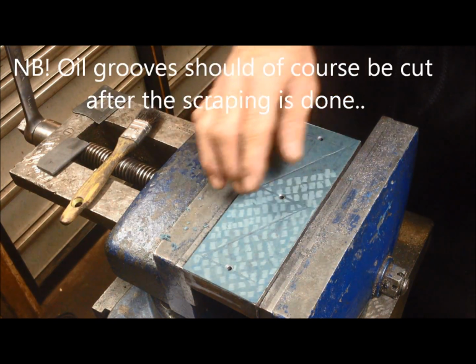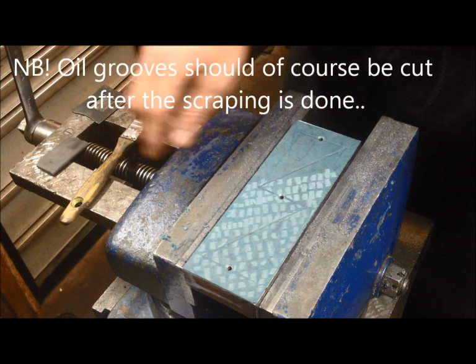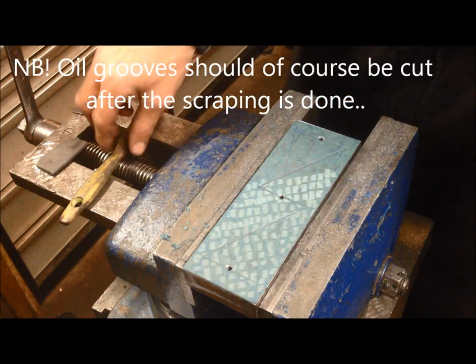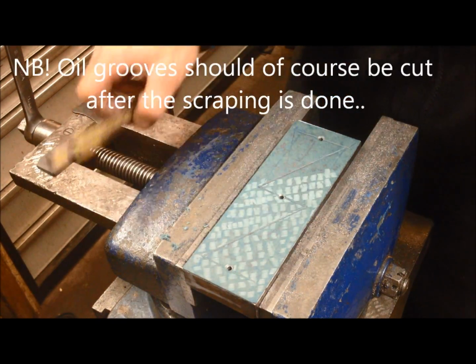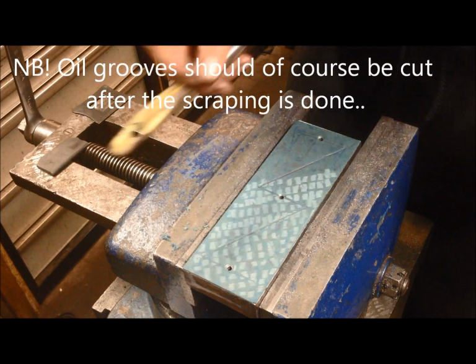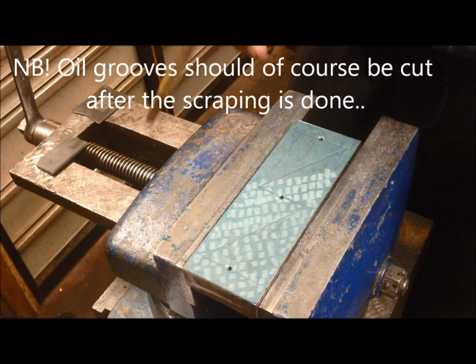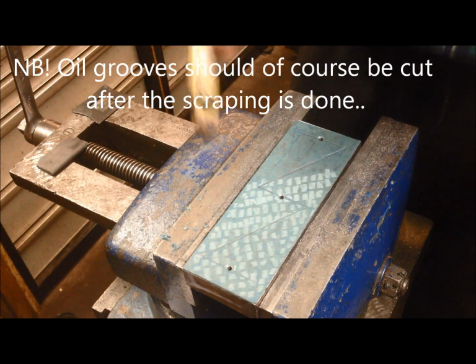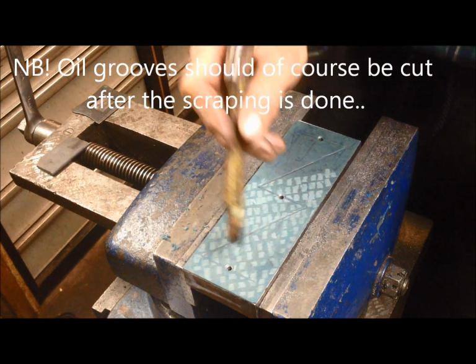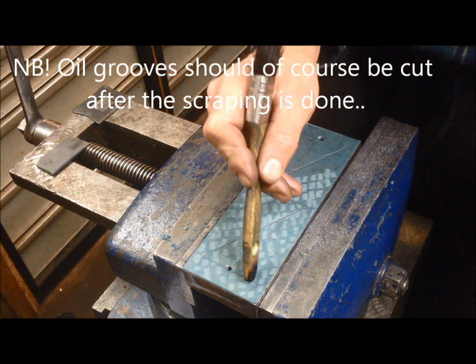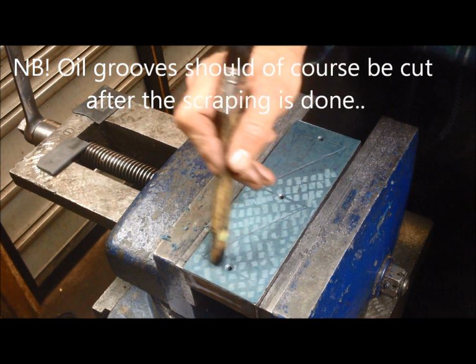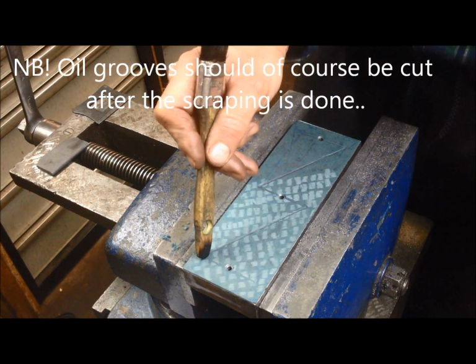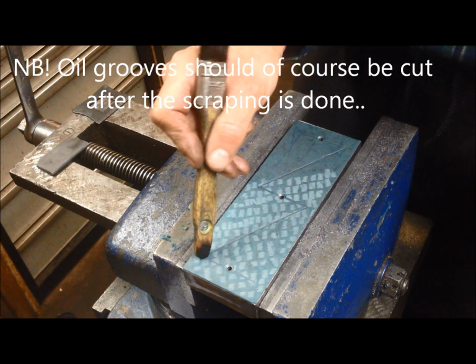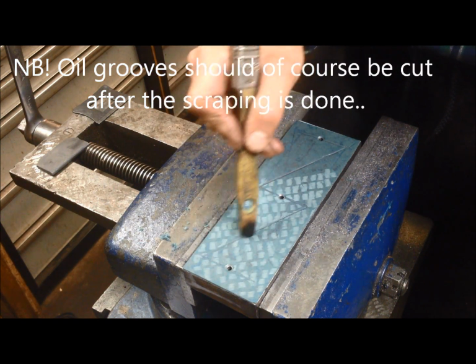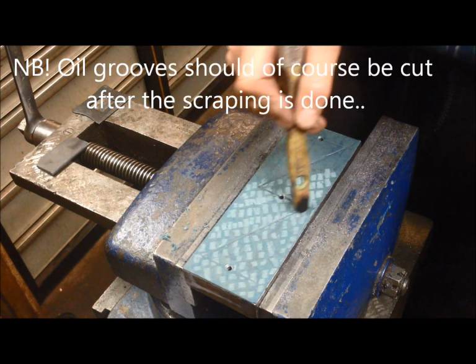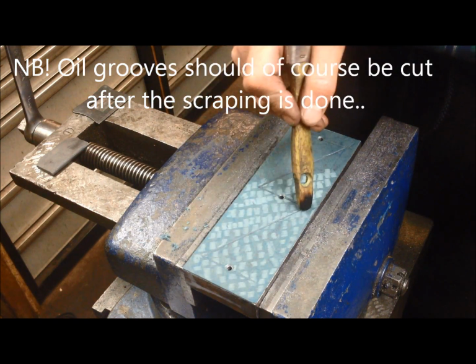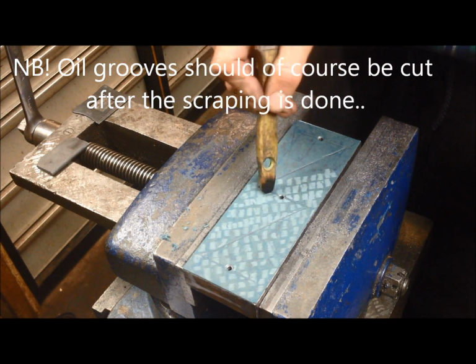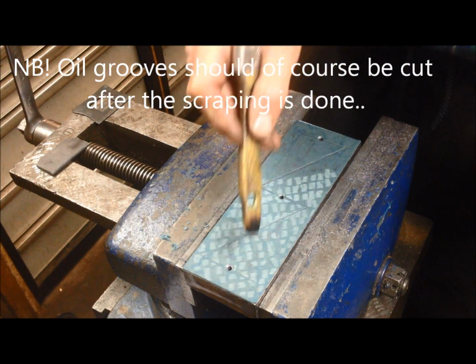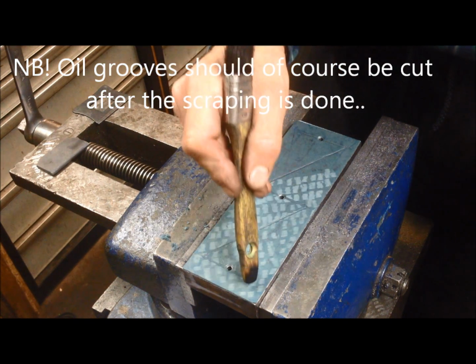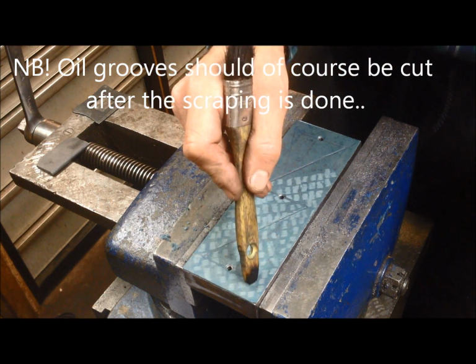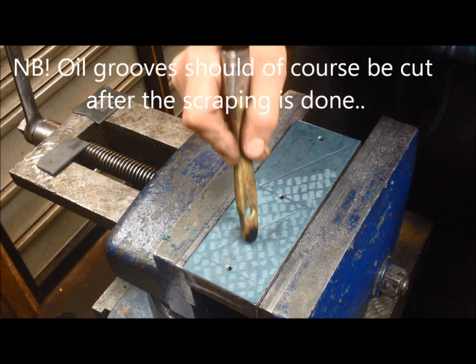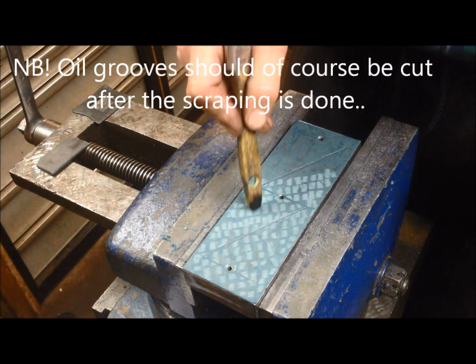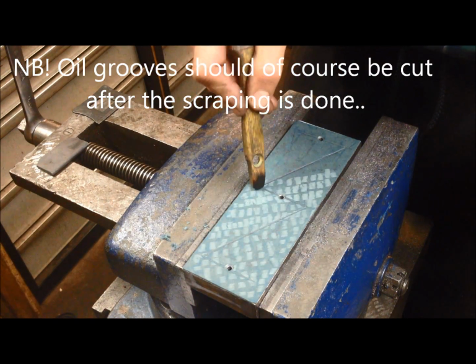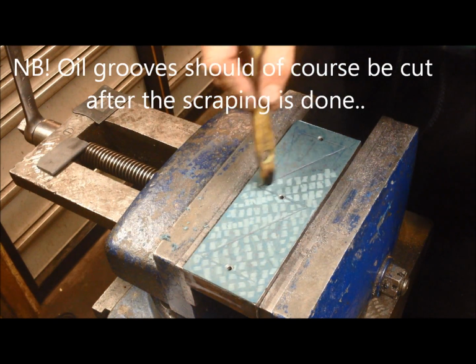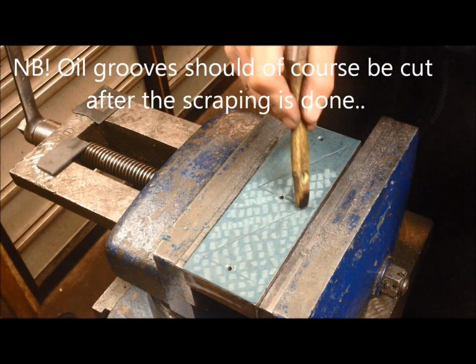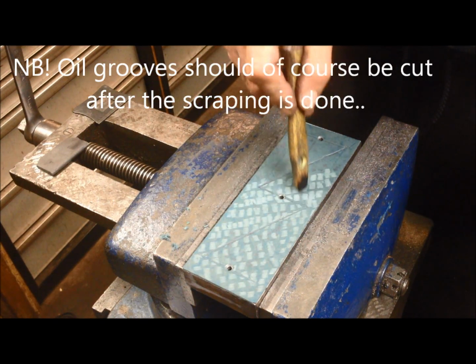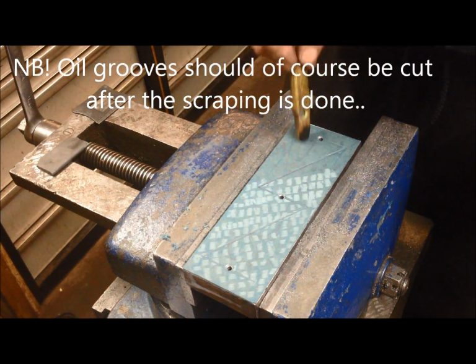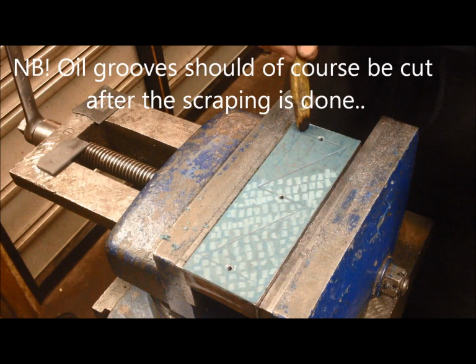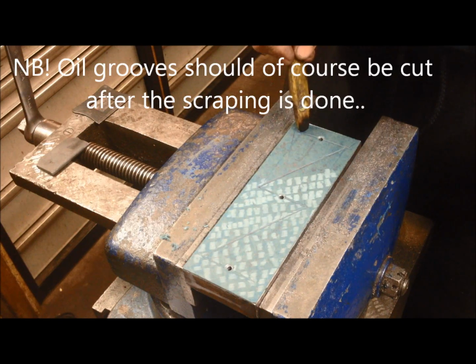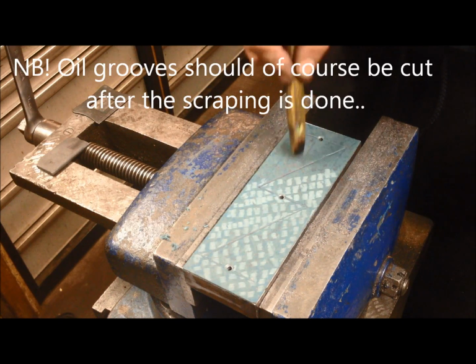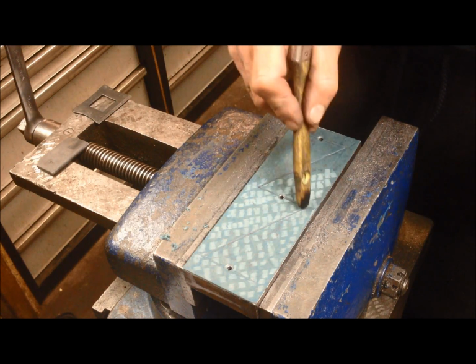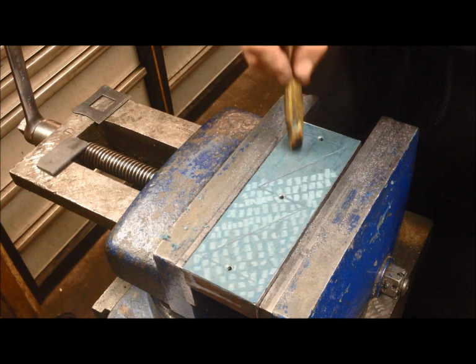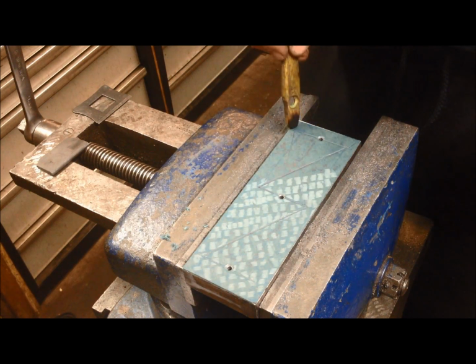Oil grooves can be like the zigzag pattern here. We're also crossing it totally to get an X pattern.